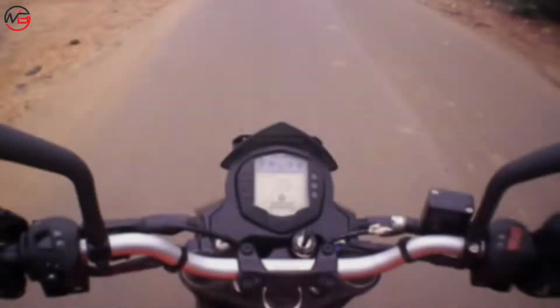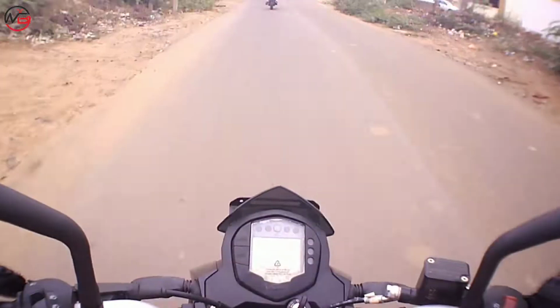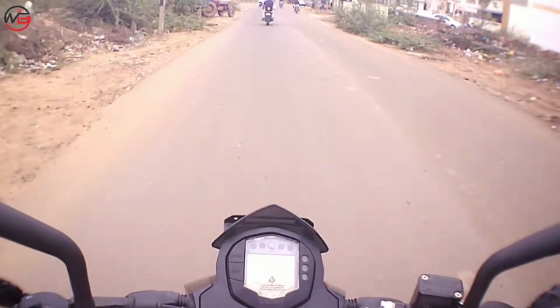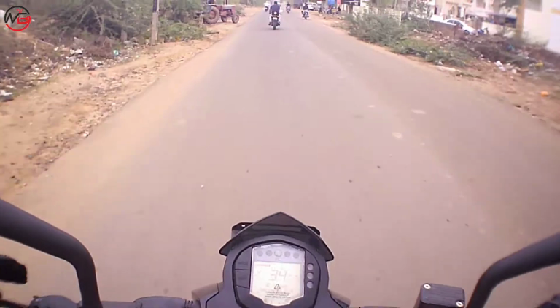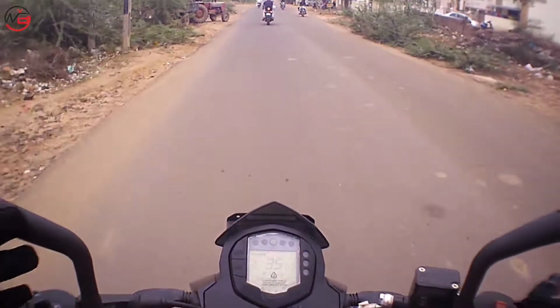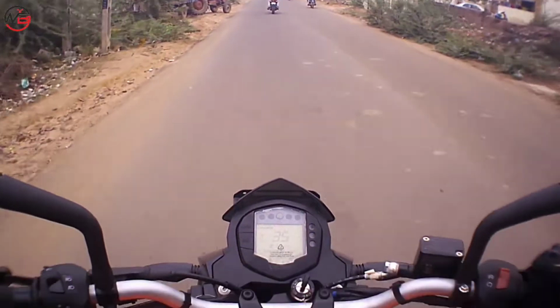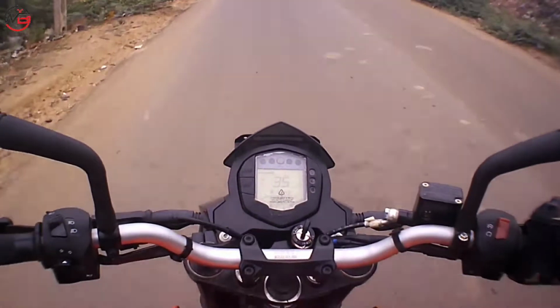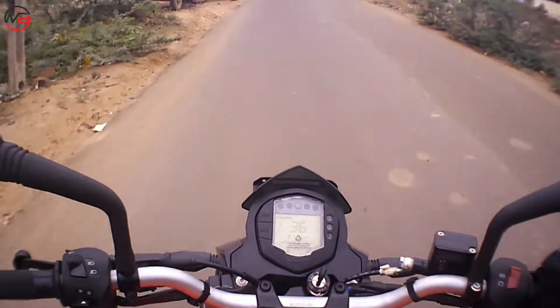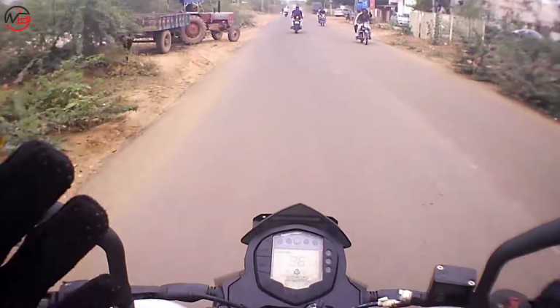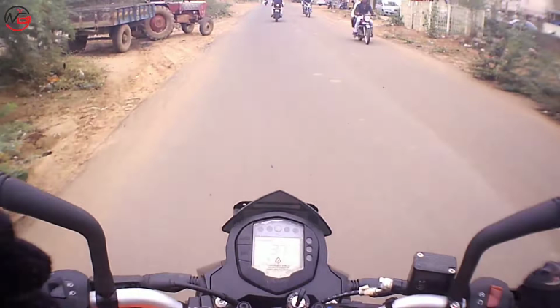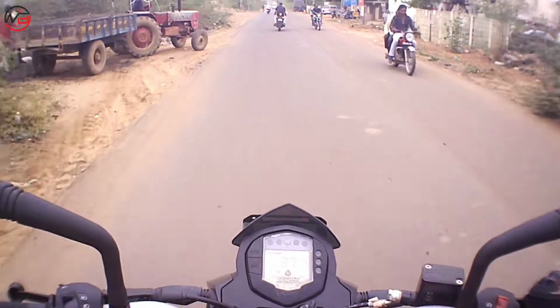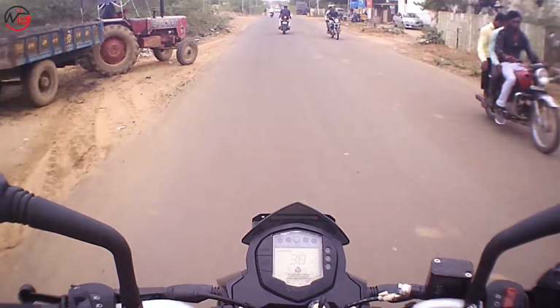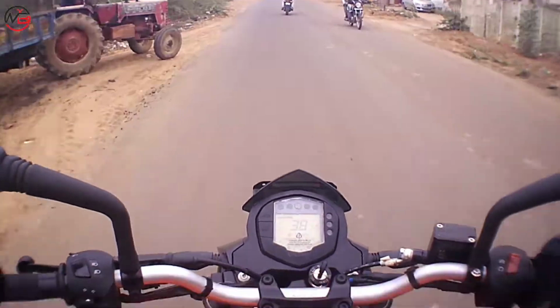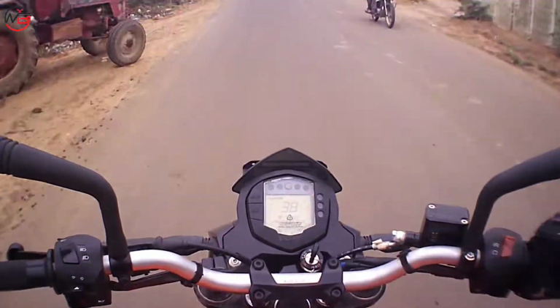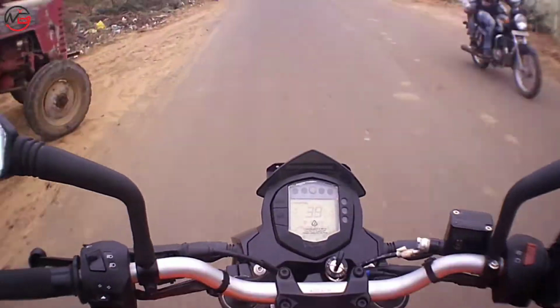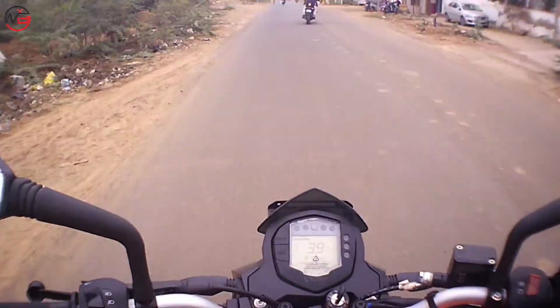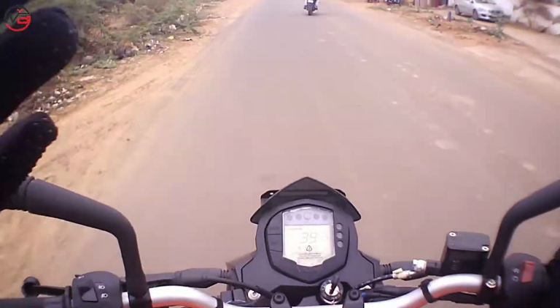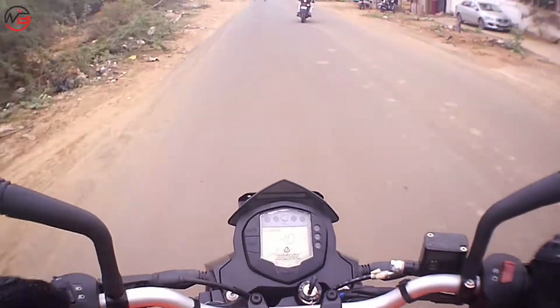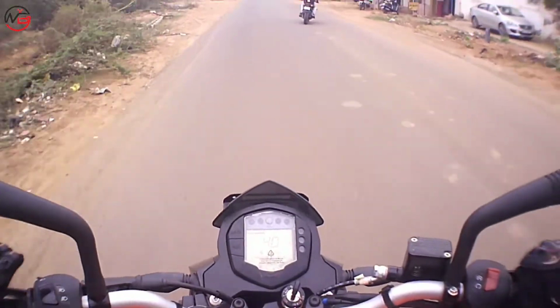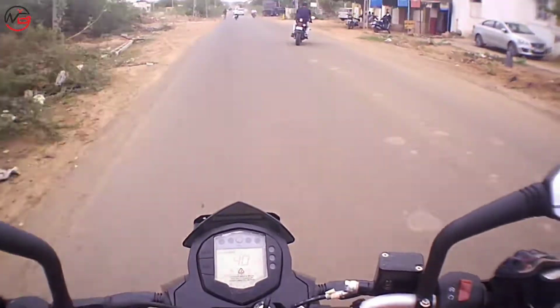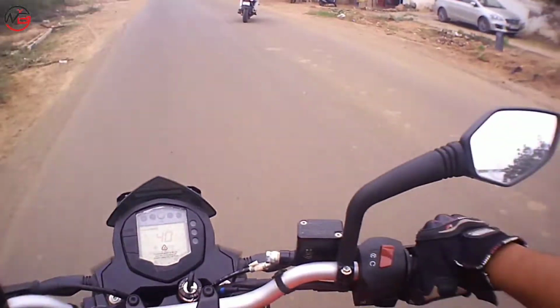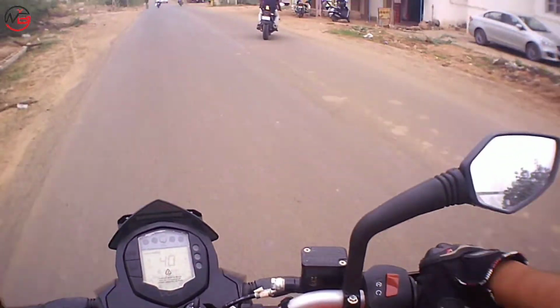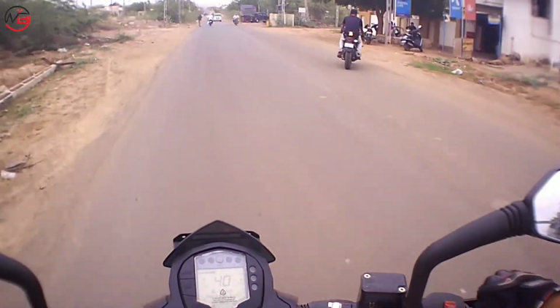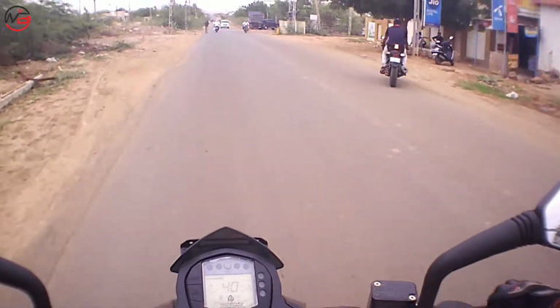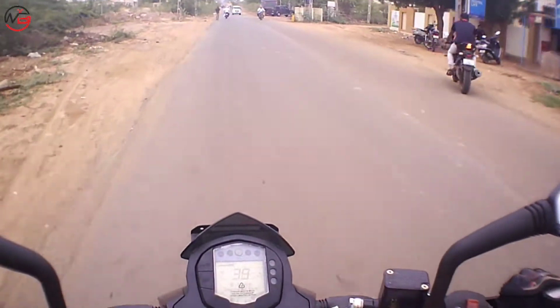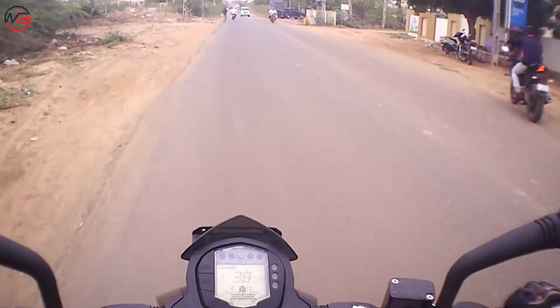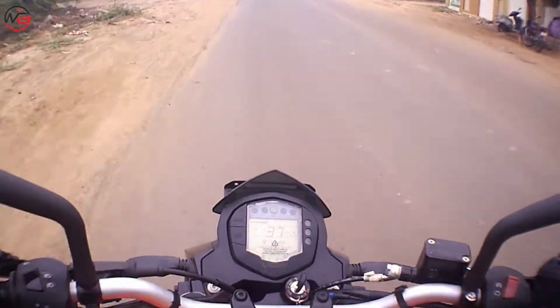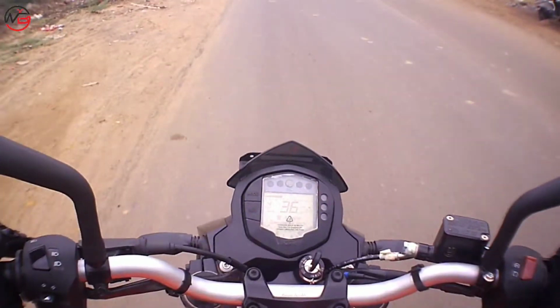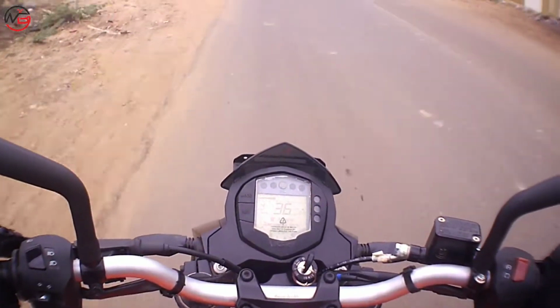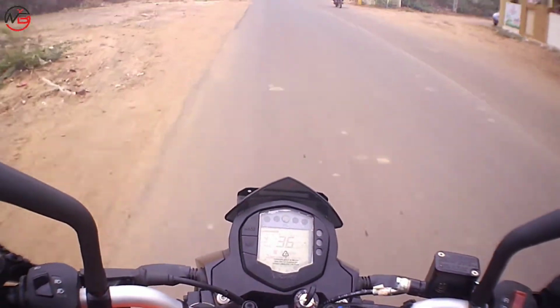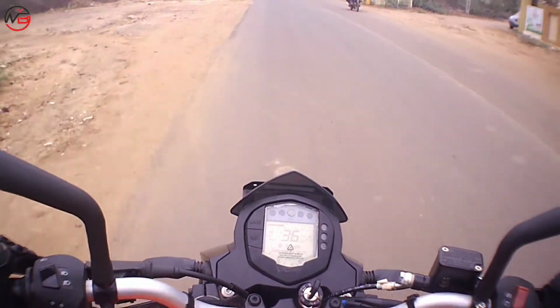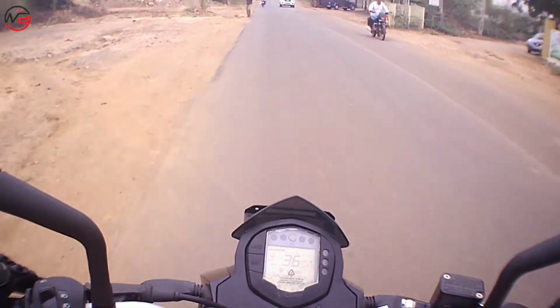So friends, I am riding the KTM Duke 125. My hands are on the KTM Duke 125 right now.